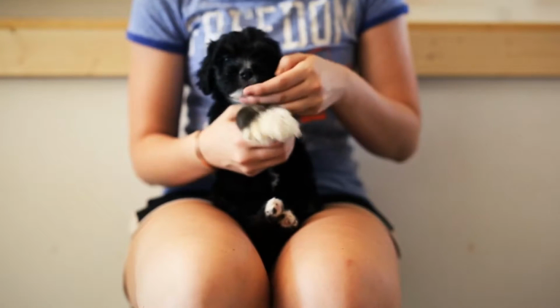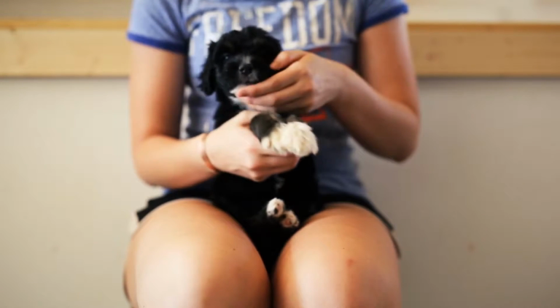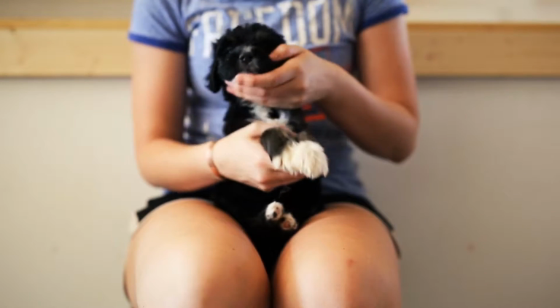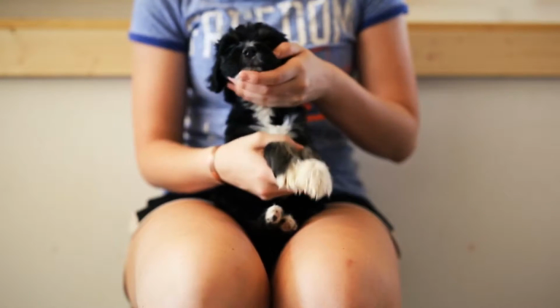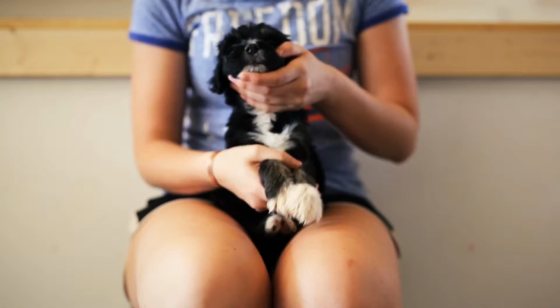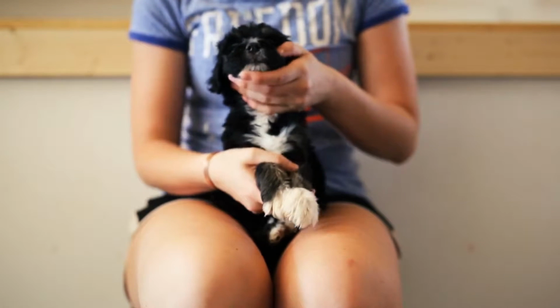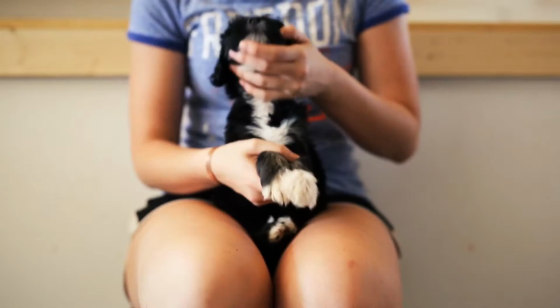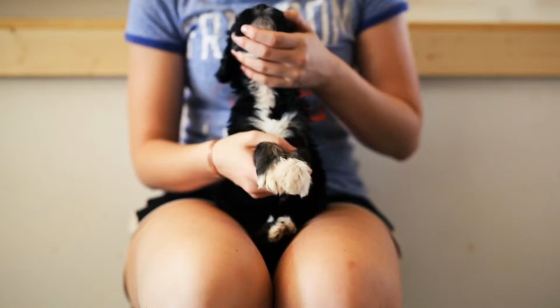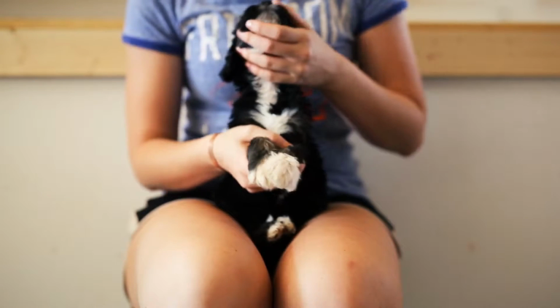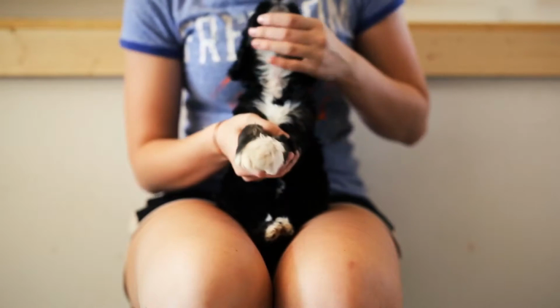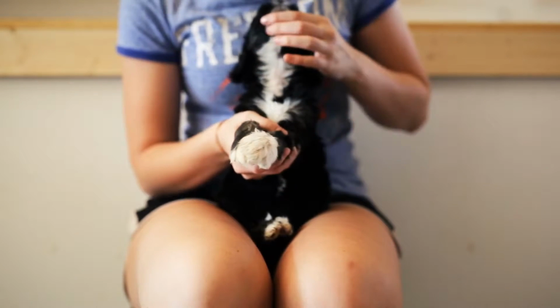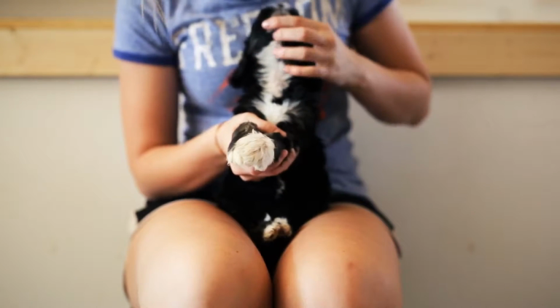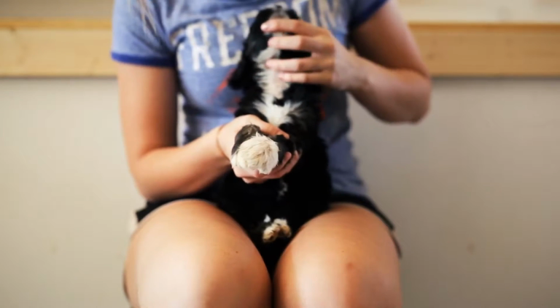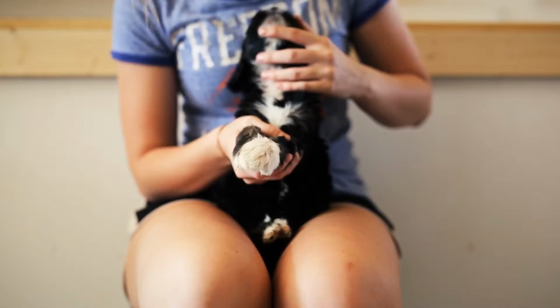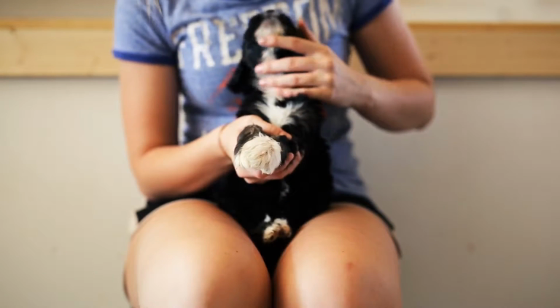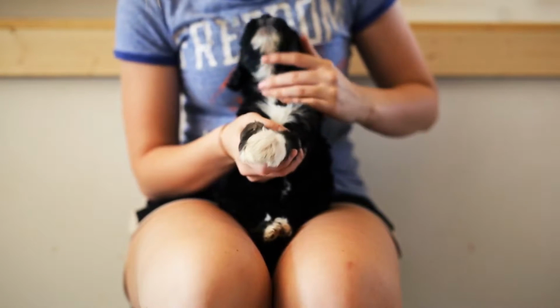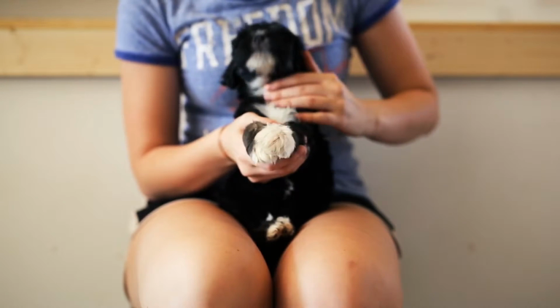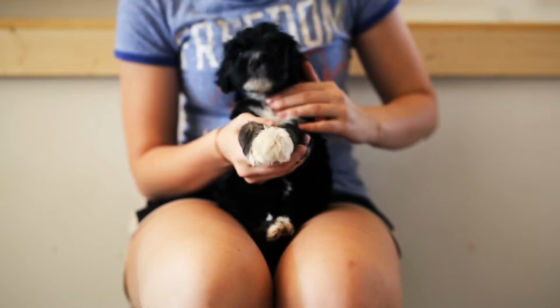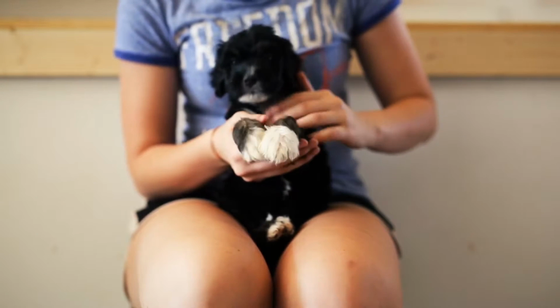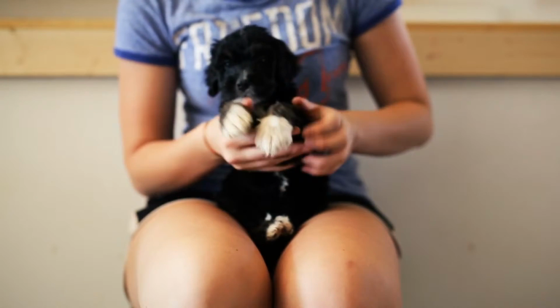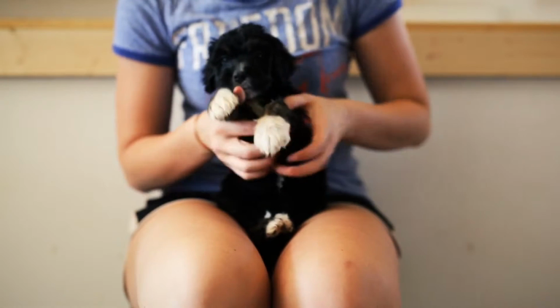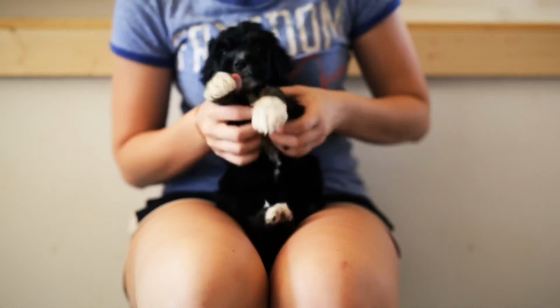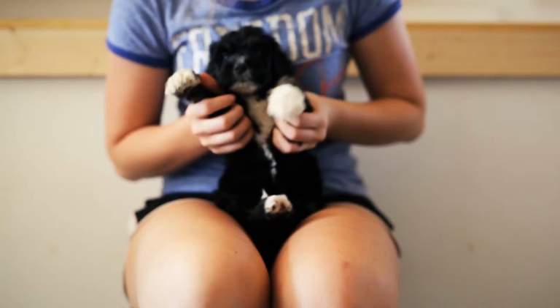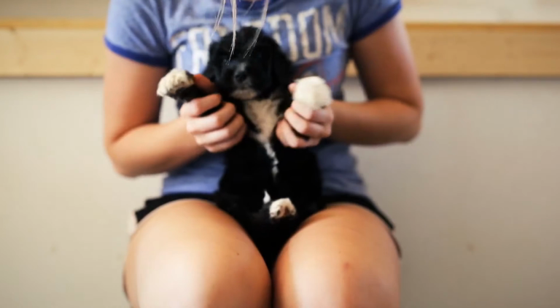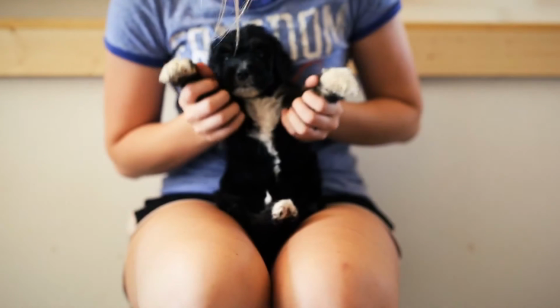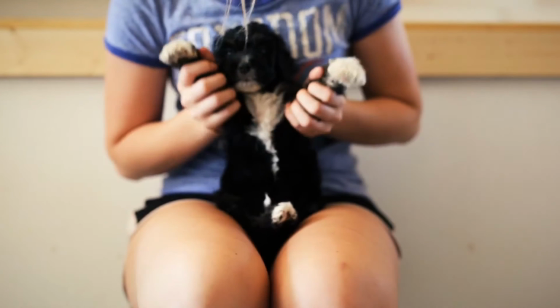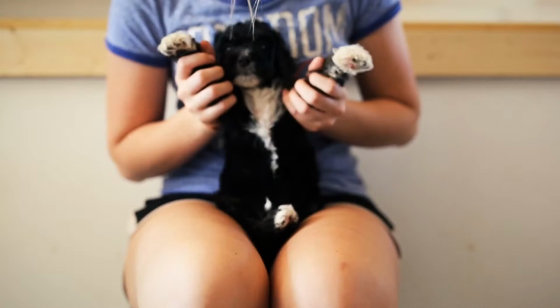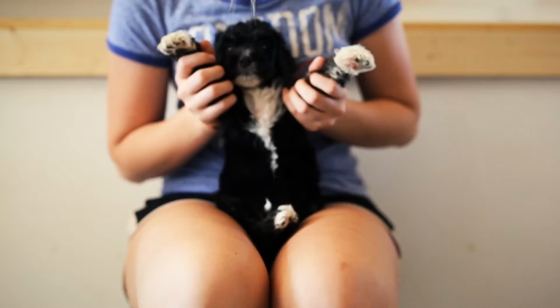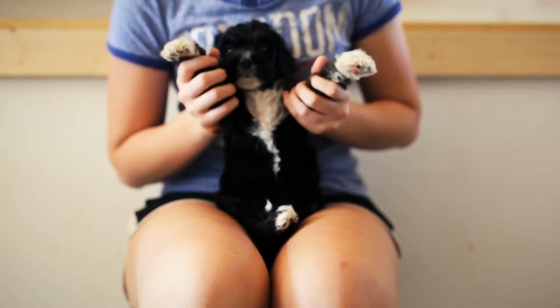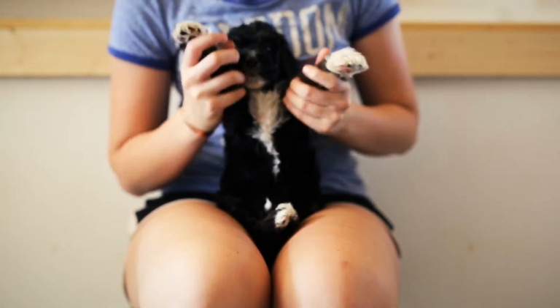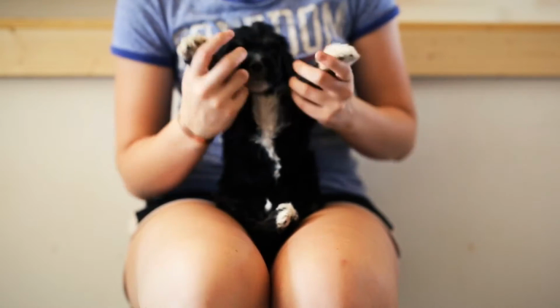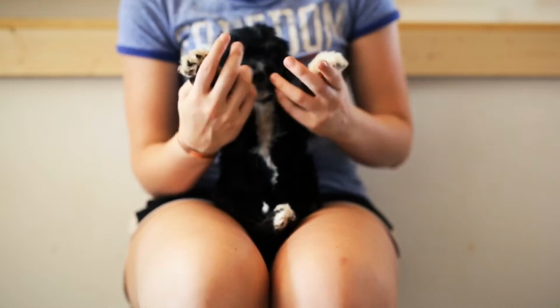A little bit of white on his nose, on his chin, running down his neck, onto his chest, and onto his tummy.